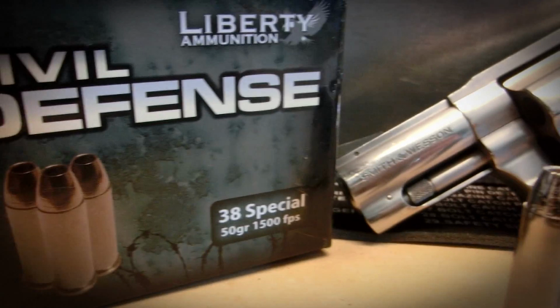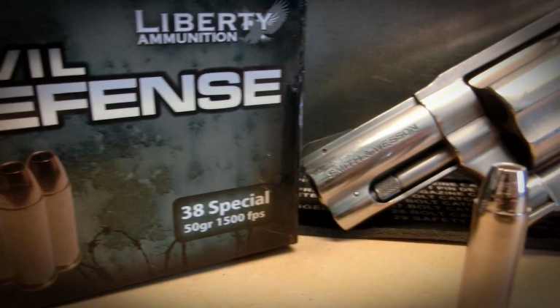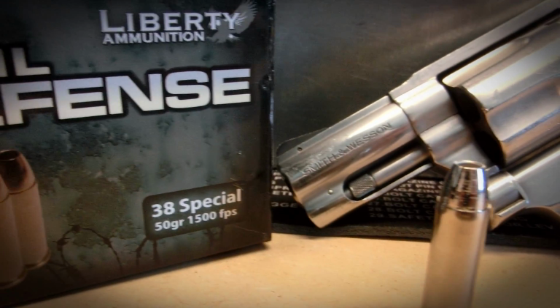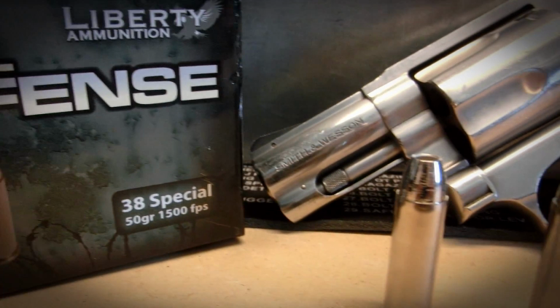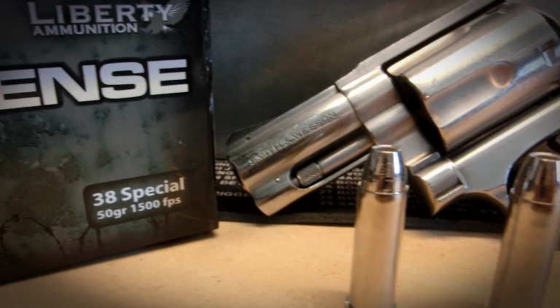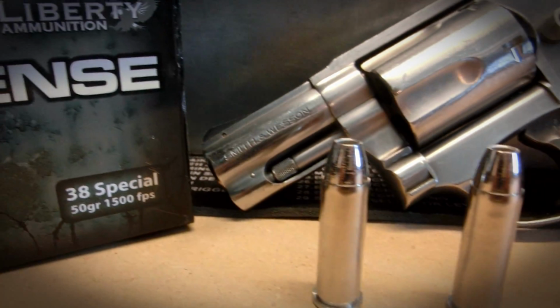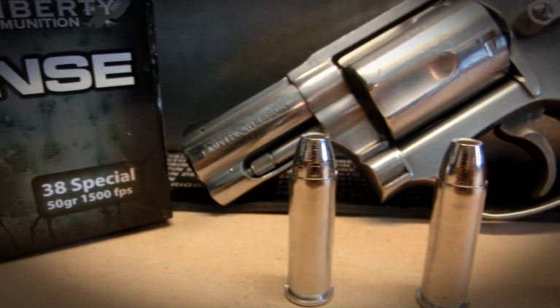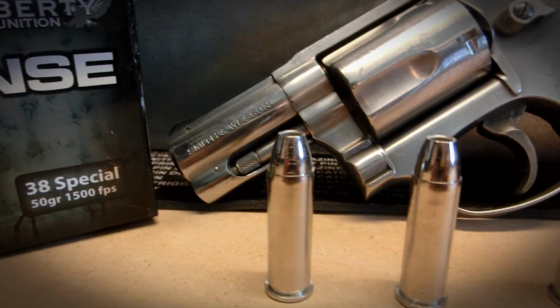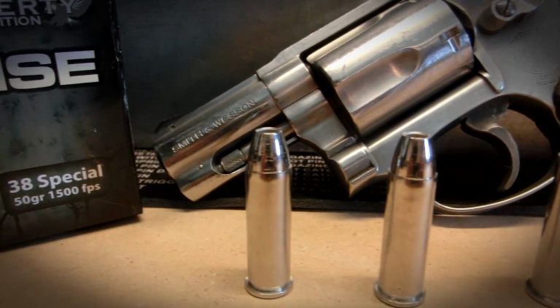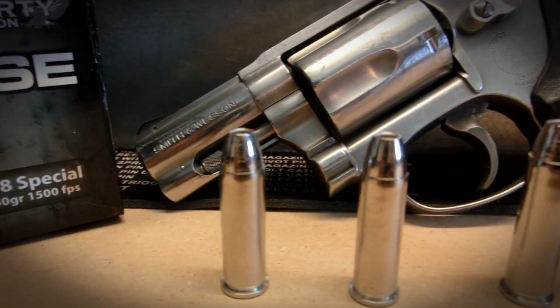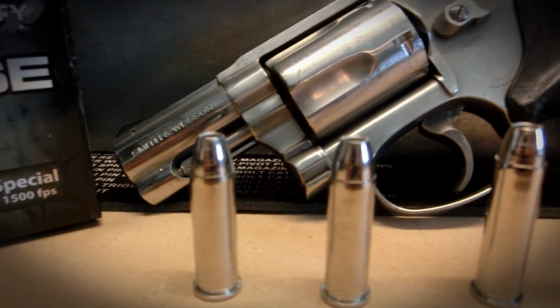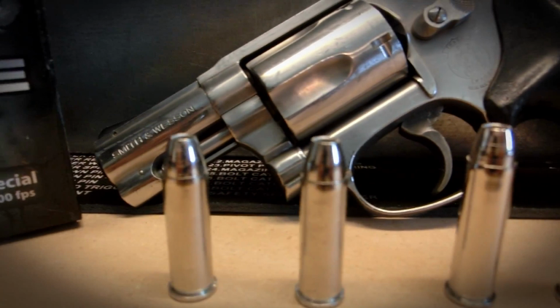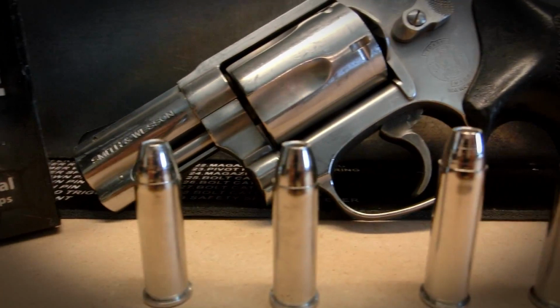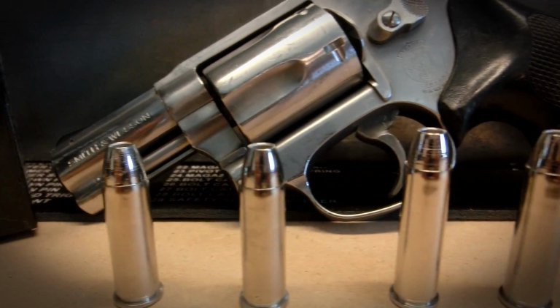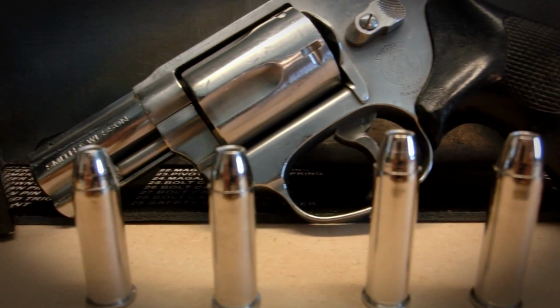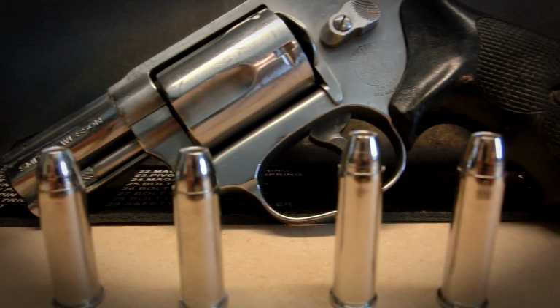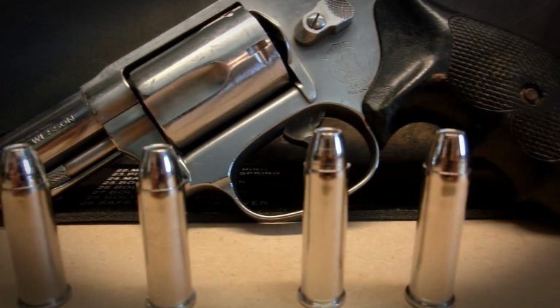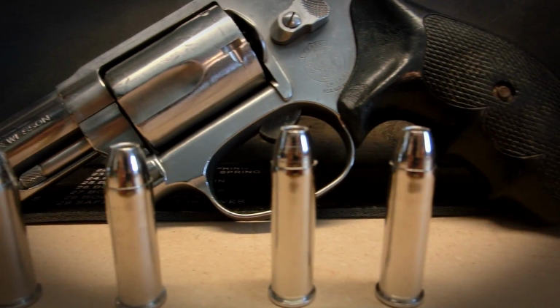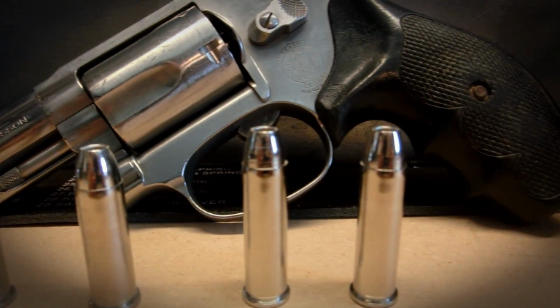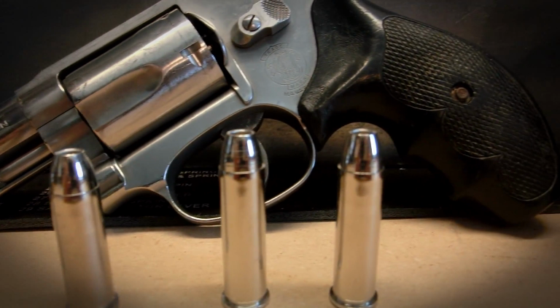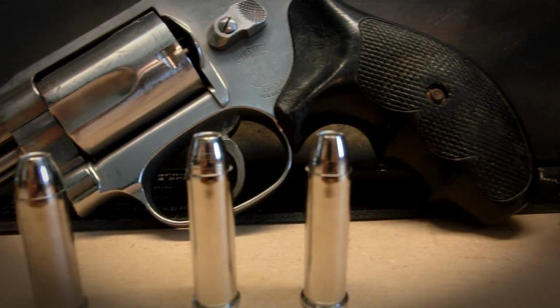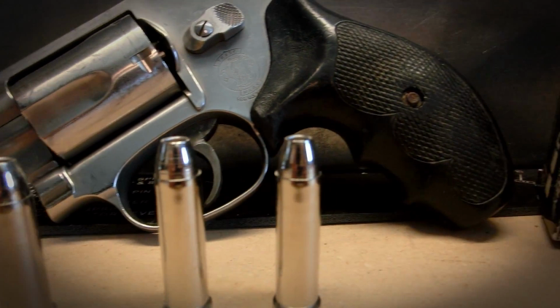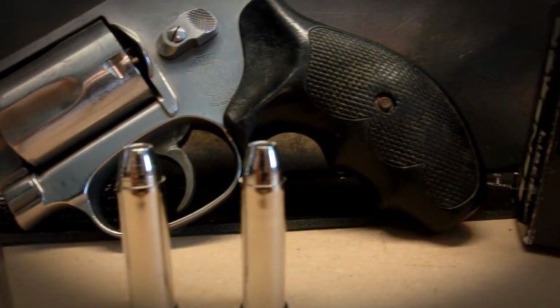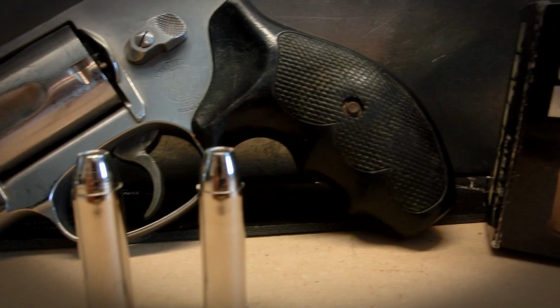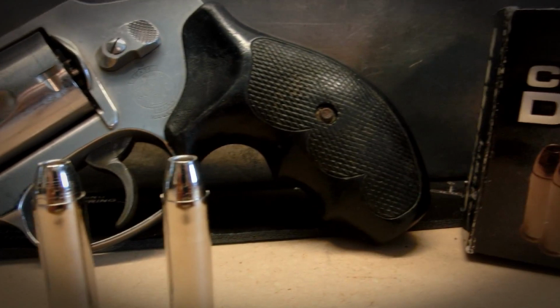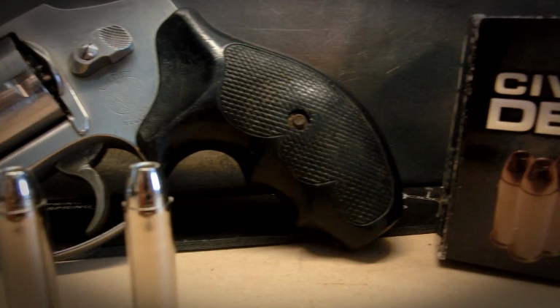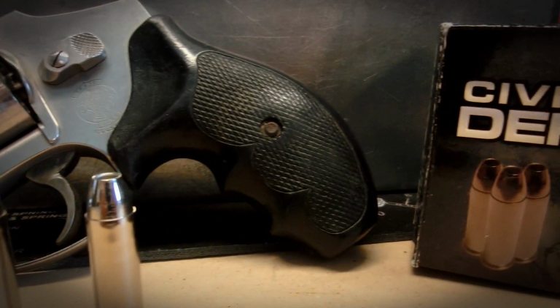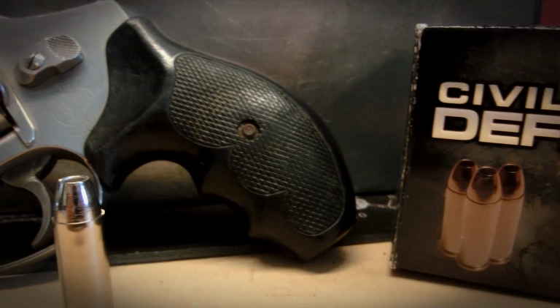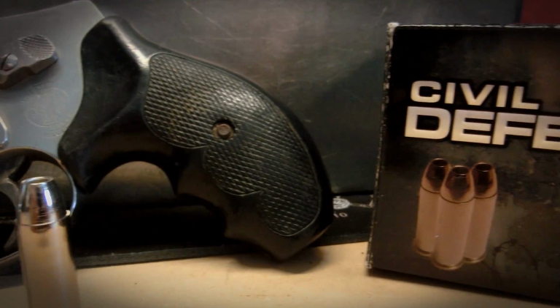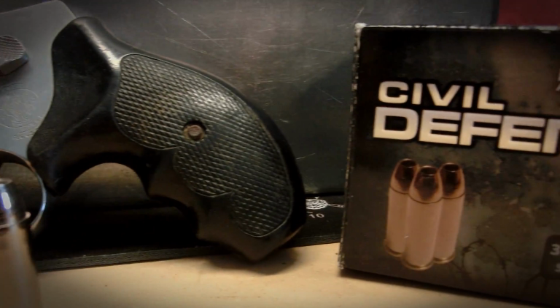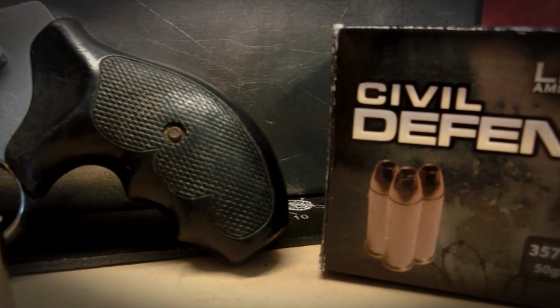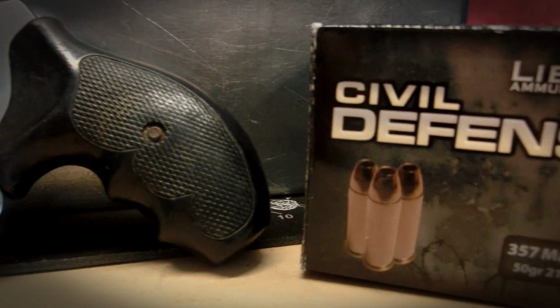Hey guys, welcome back. In today's video, I'm going to be explaining why your barrel length should affect your decision to carry specific types of defensive ammunition.